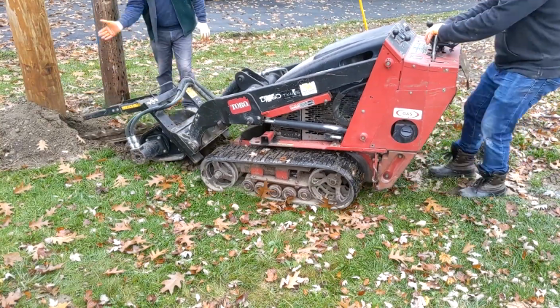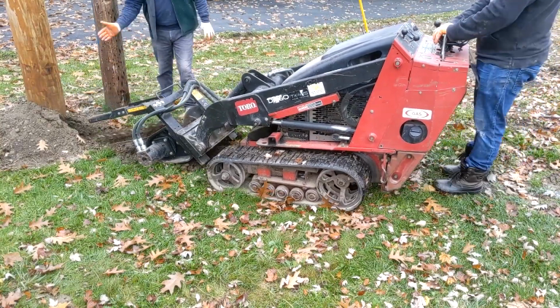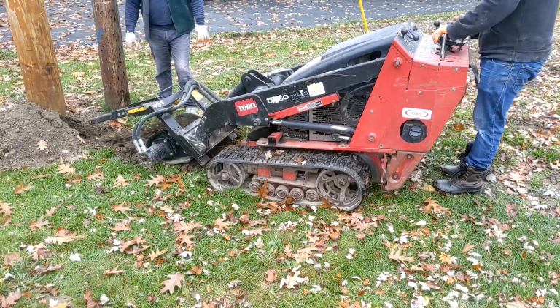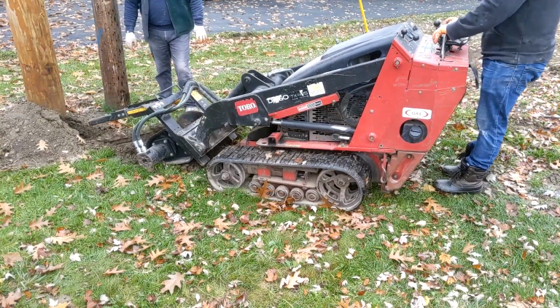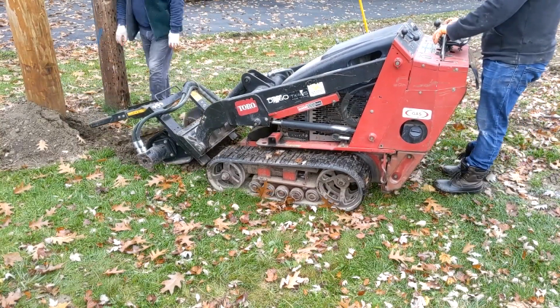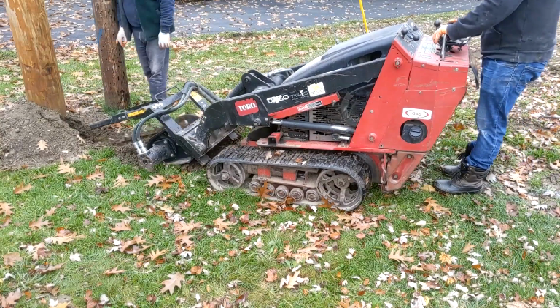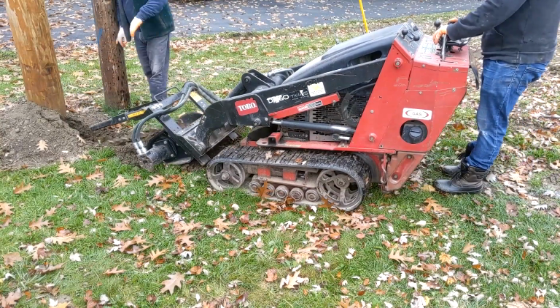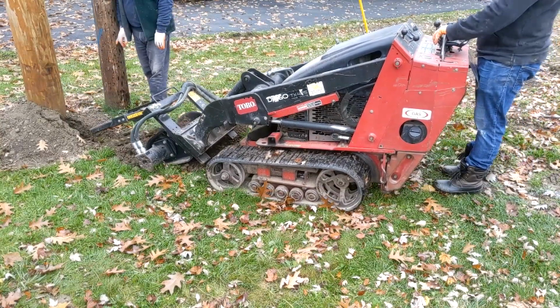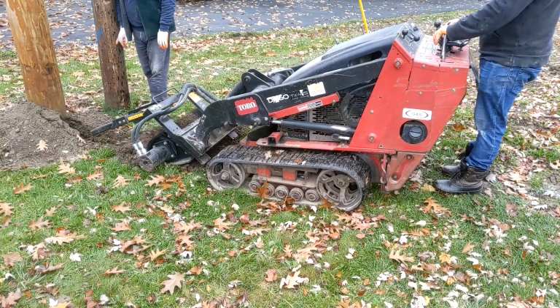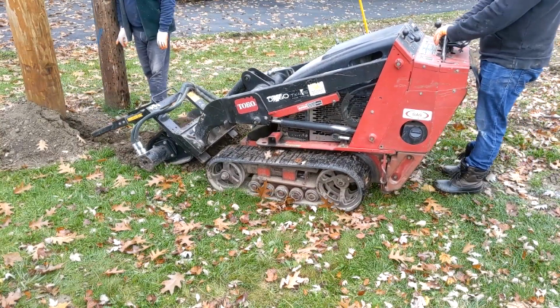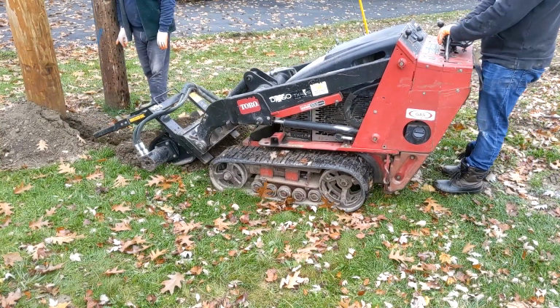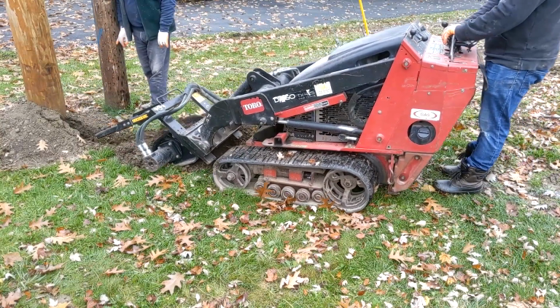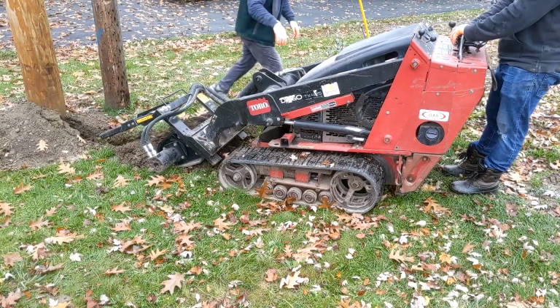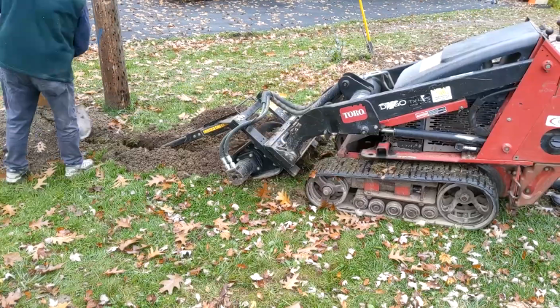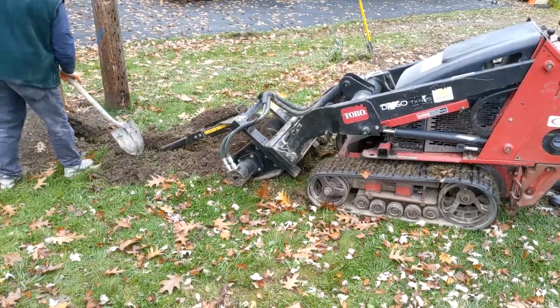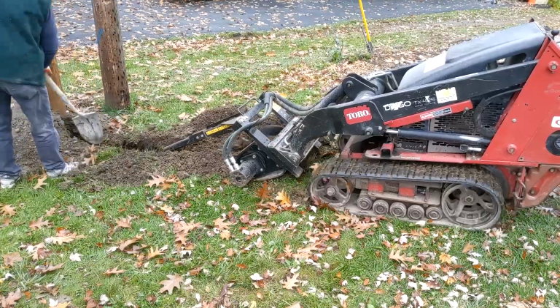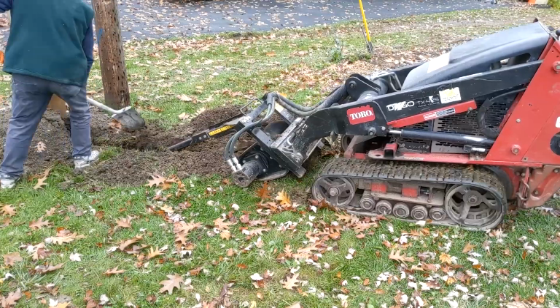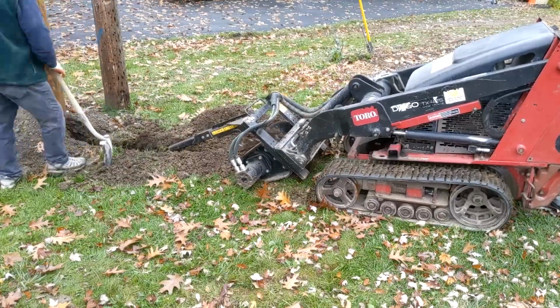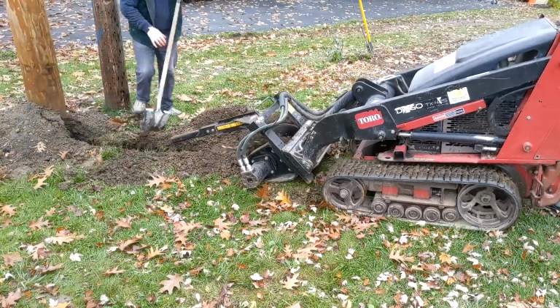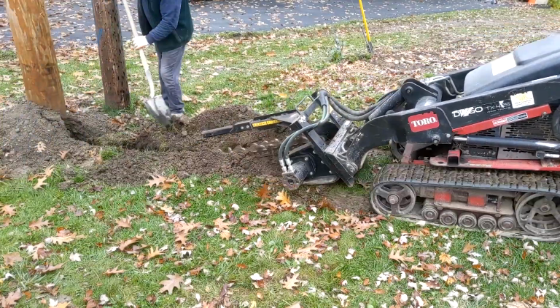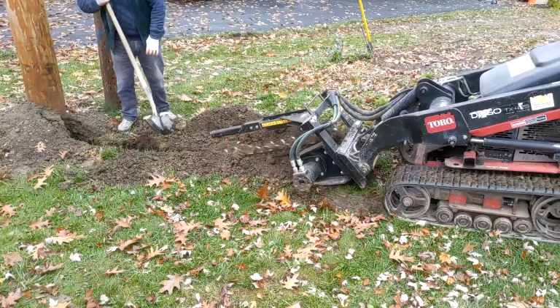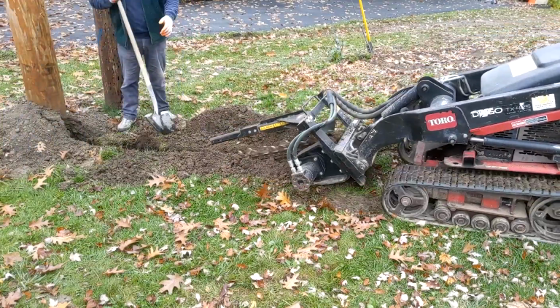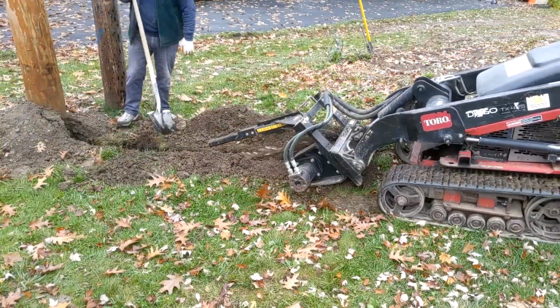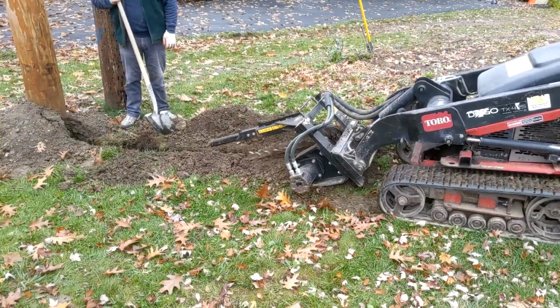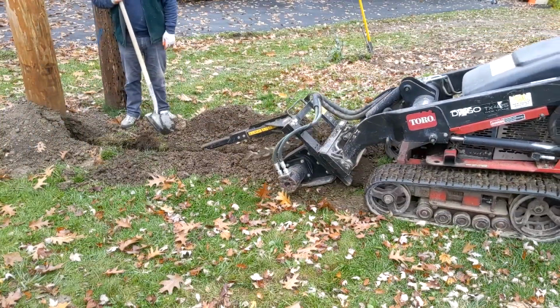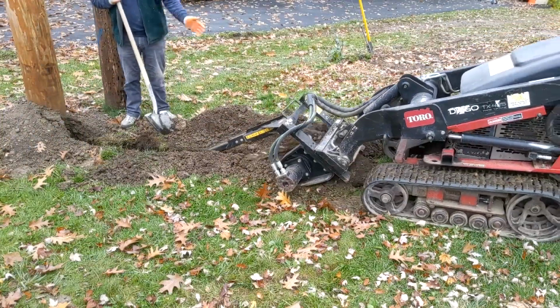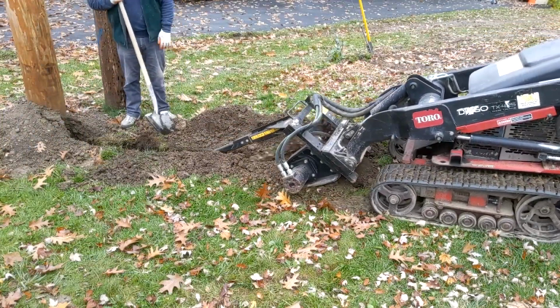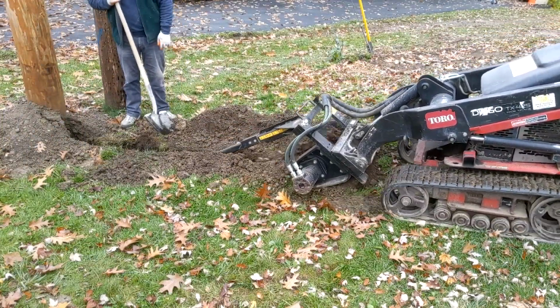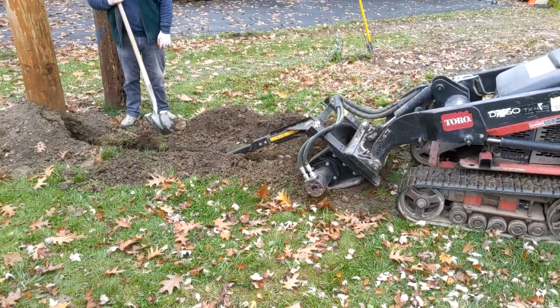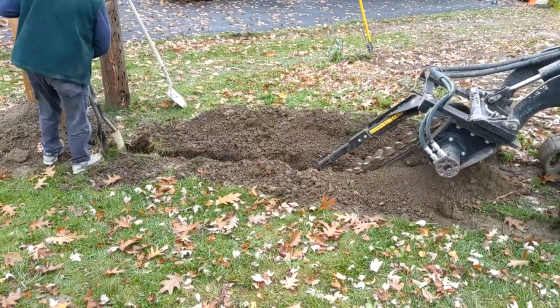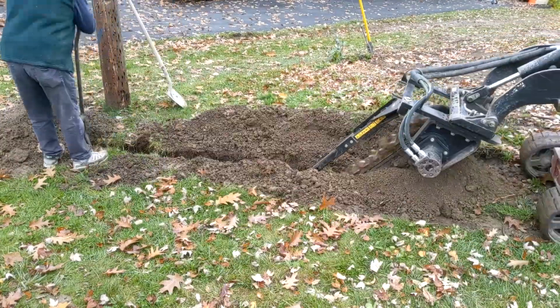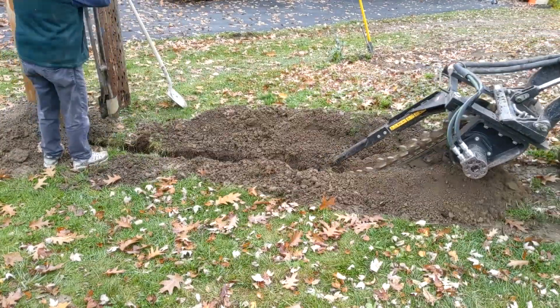The grass and dirt were still wet from about two weeks worth of rain, so this trencher was sliding all over the place.